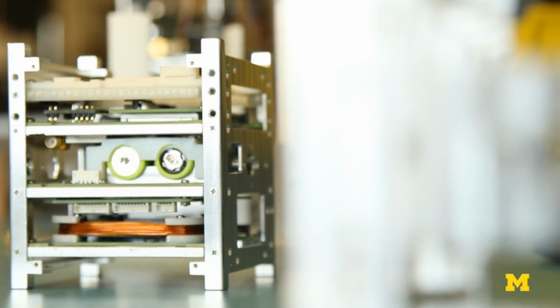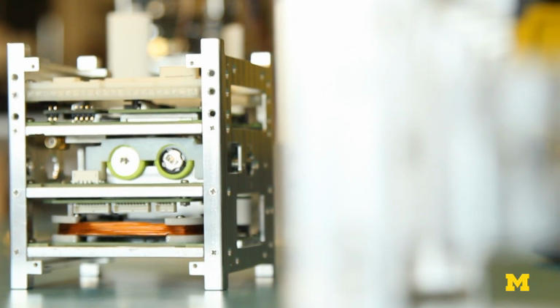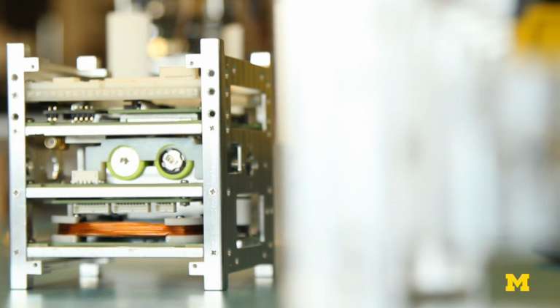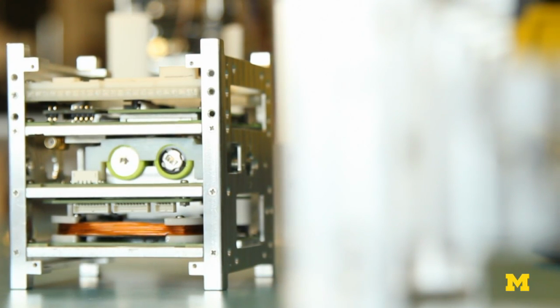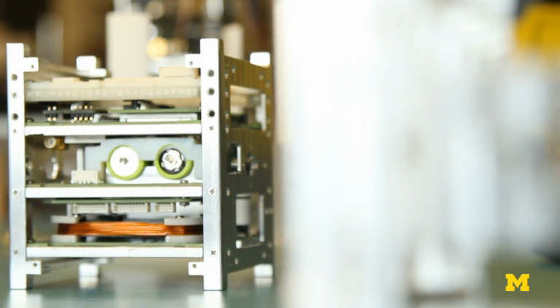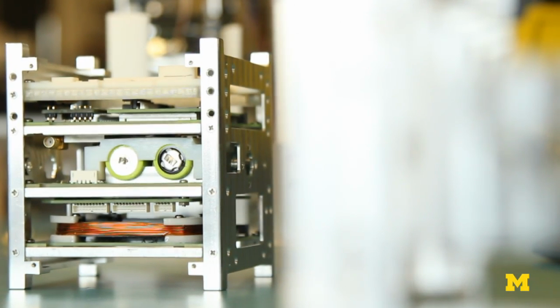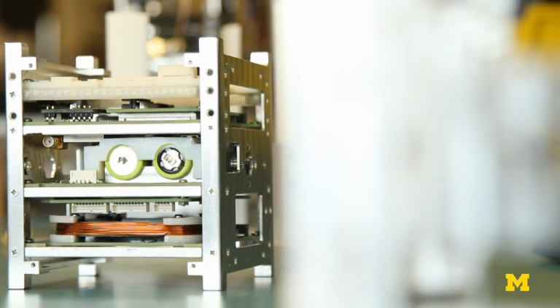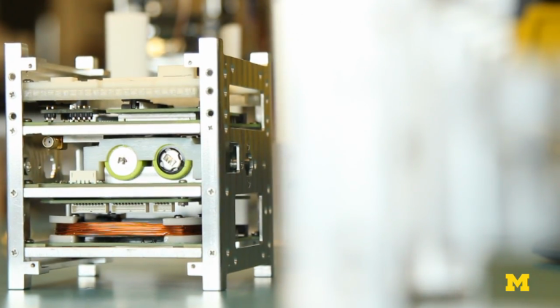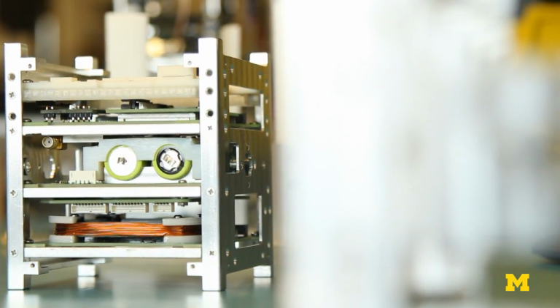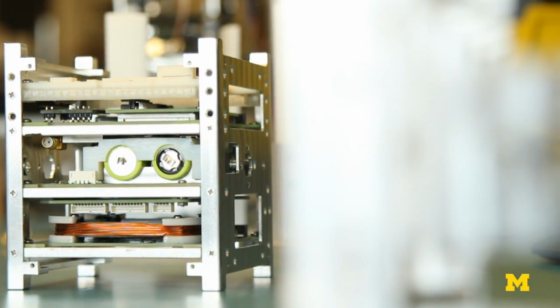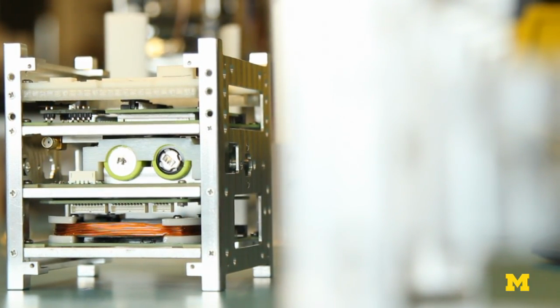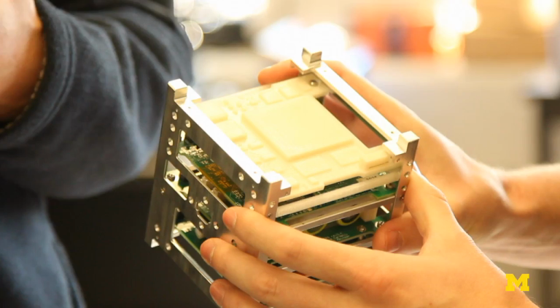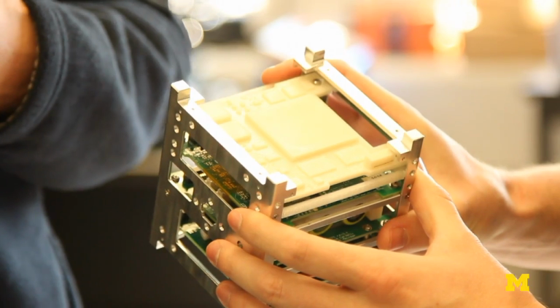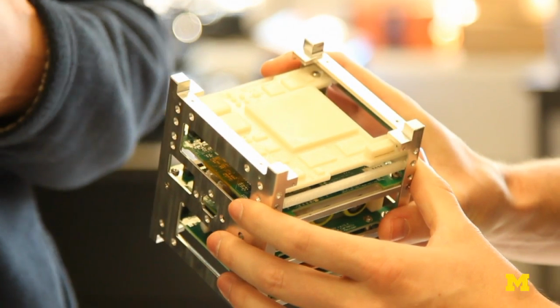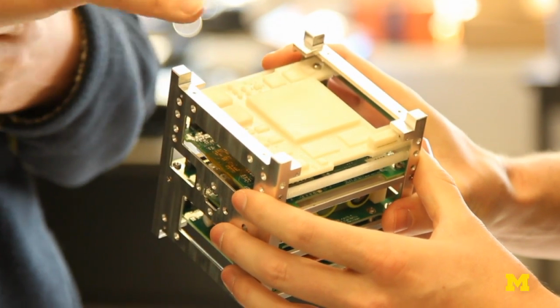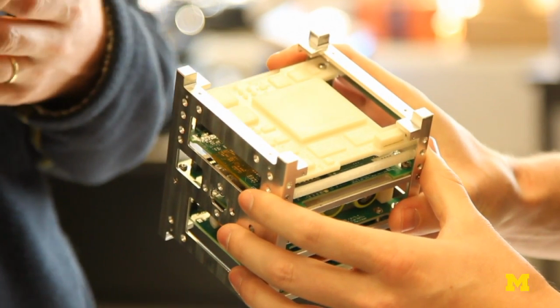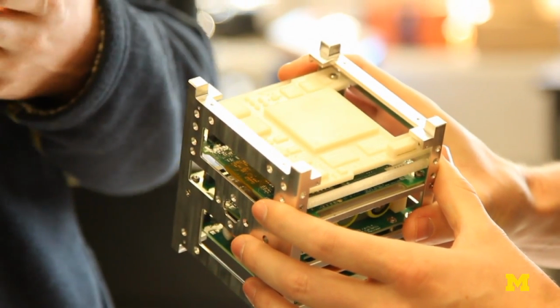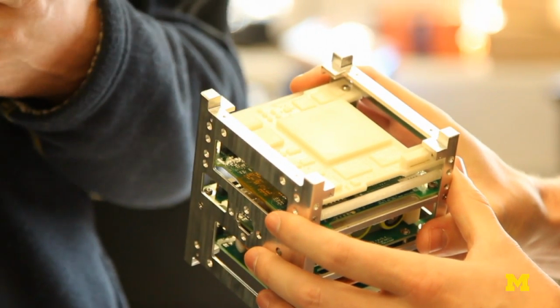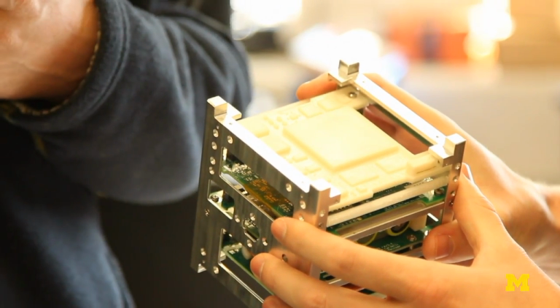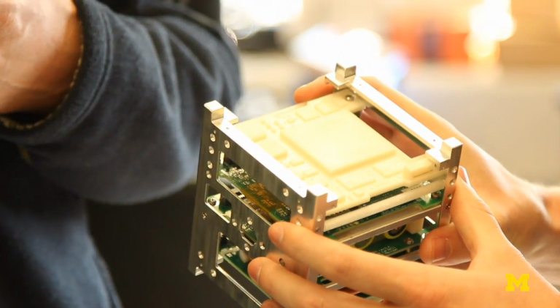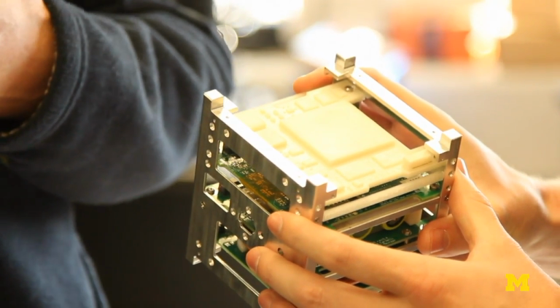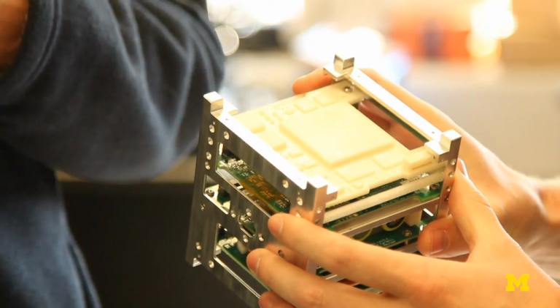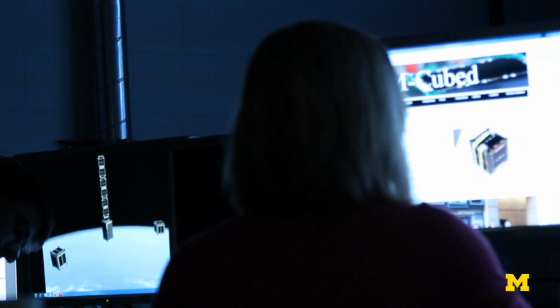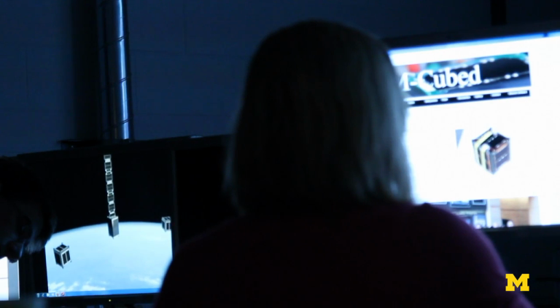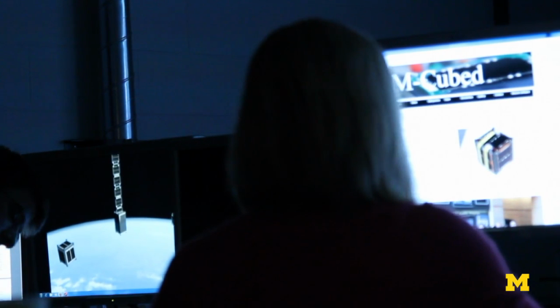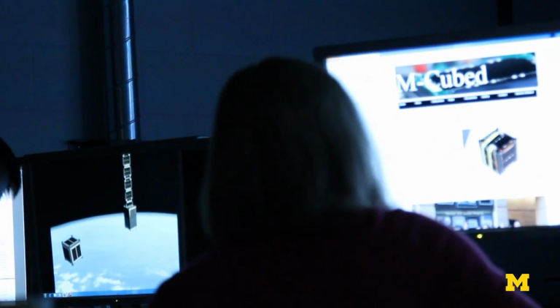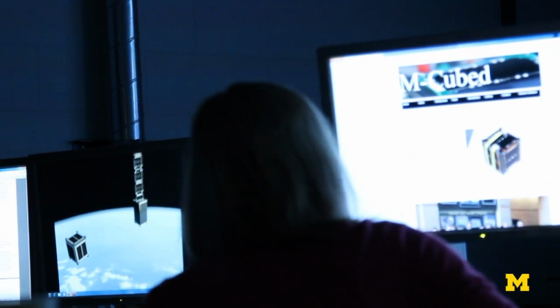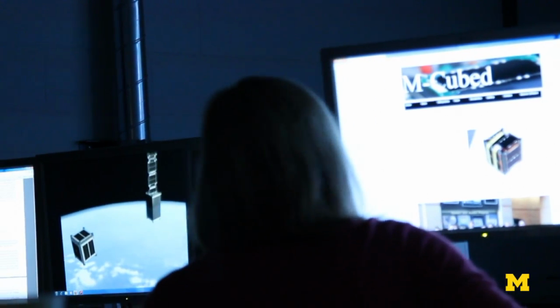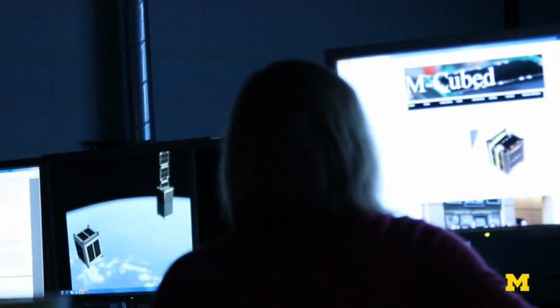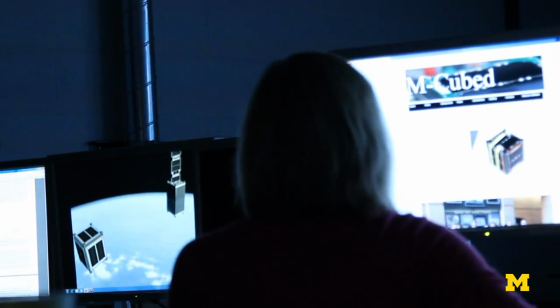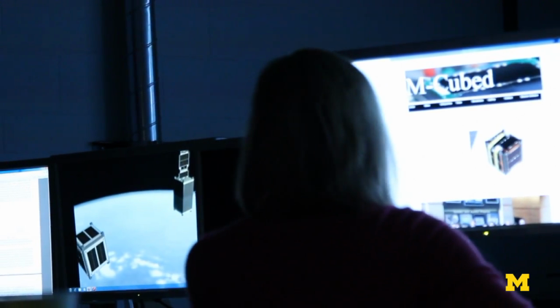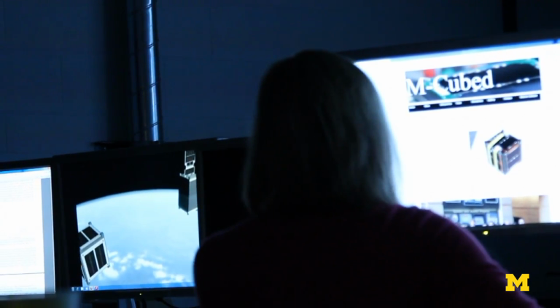Our next step is to actually push these spacecraft beyond. So we're trying to develop a new thruster technology, a miniature thruster, to mount on a CubeSat.